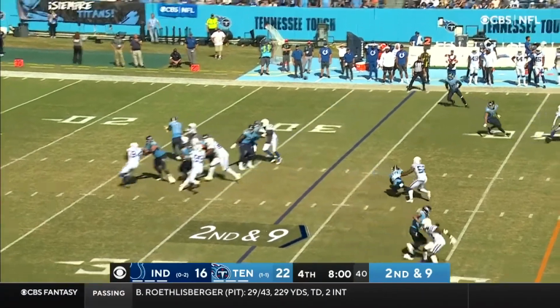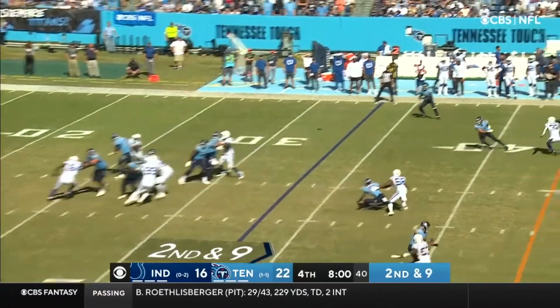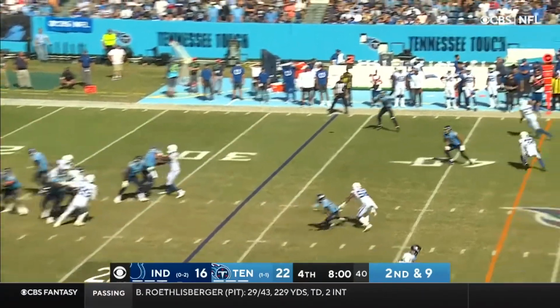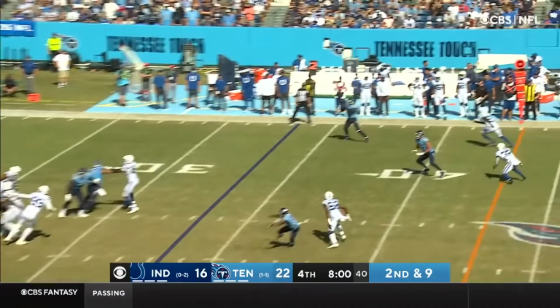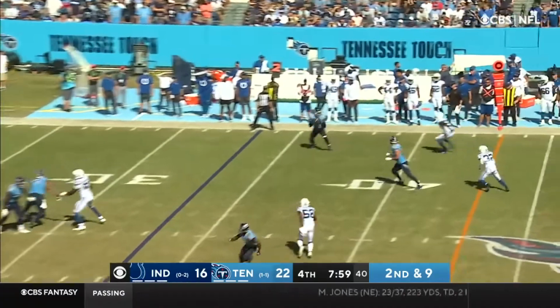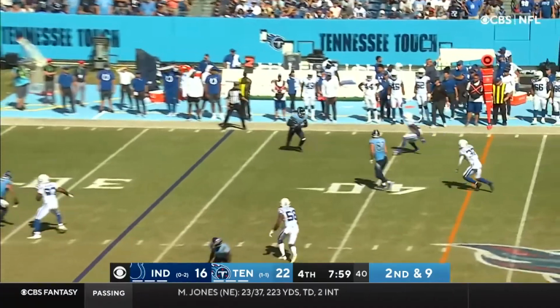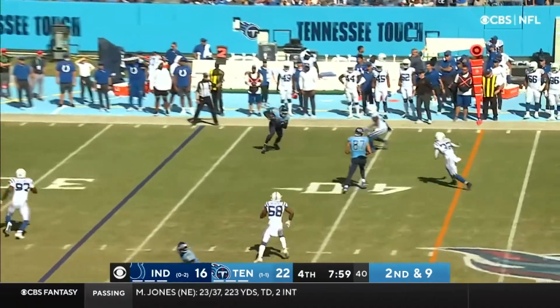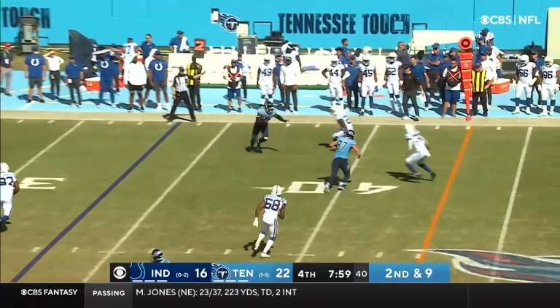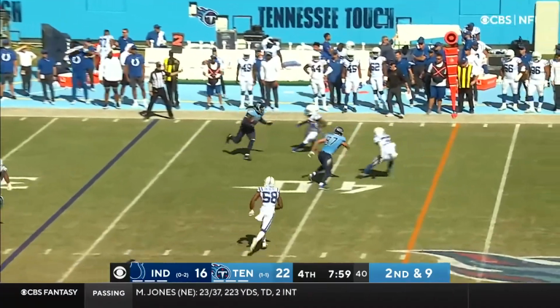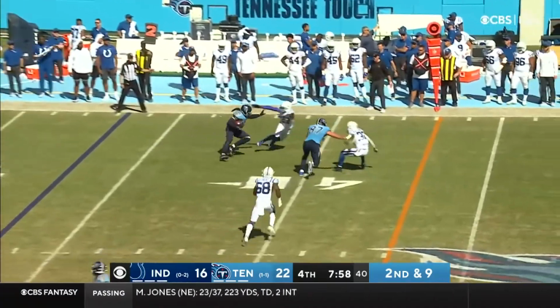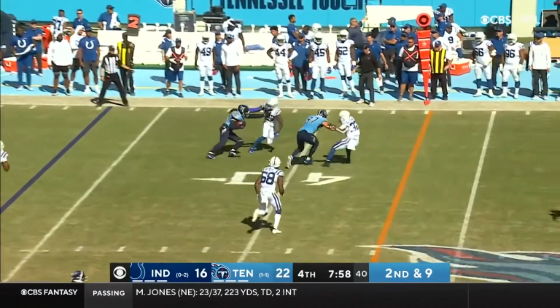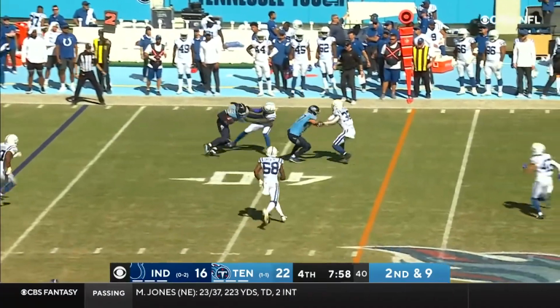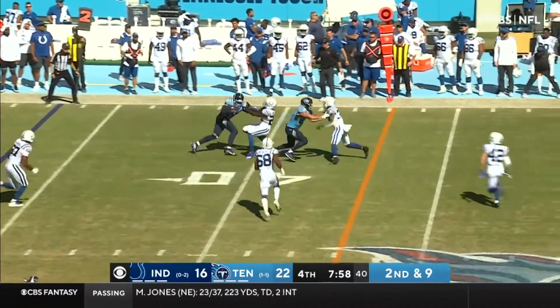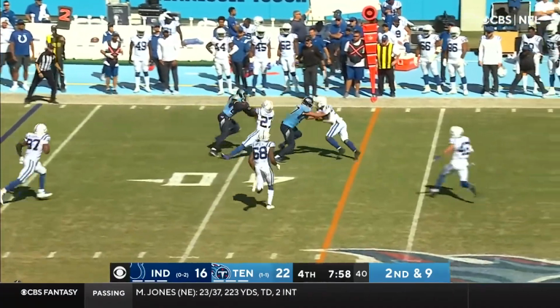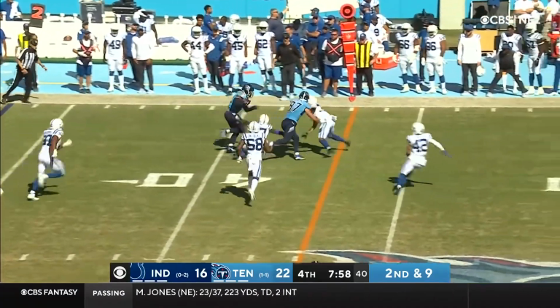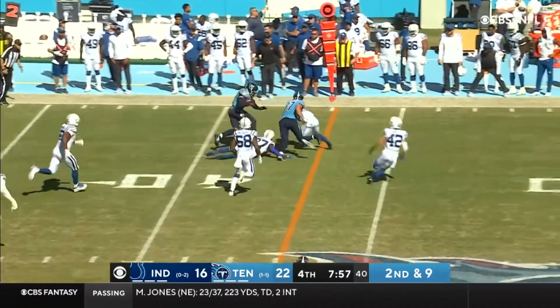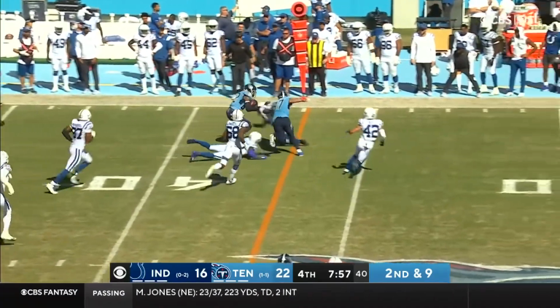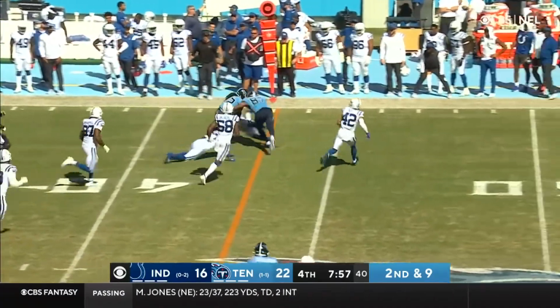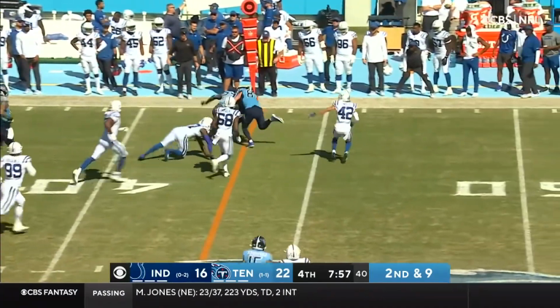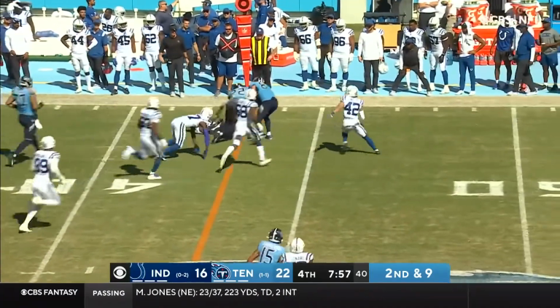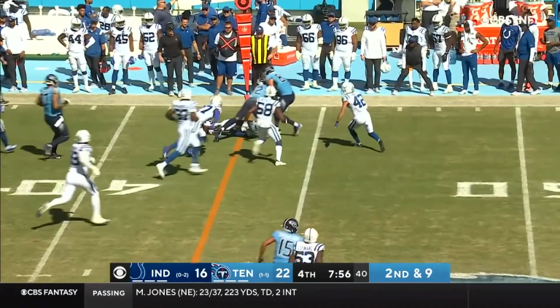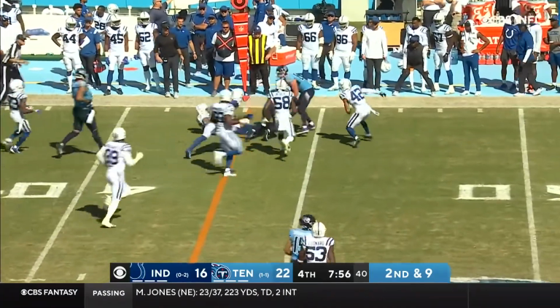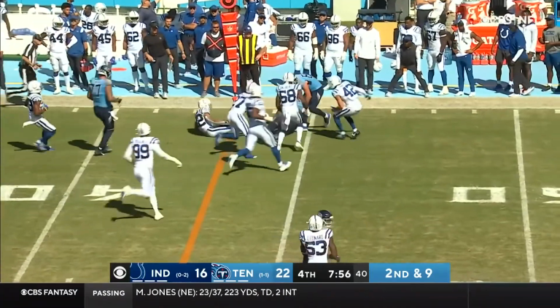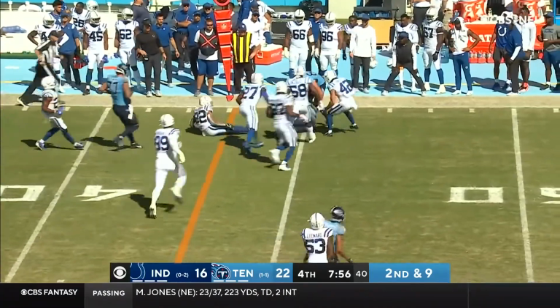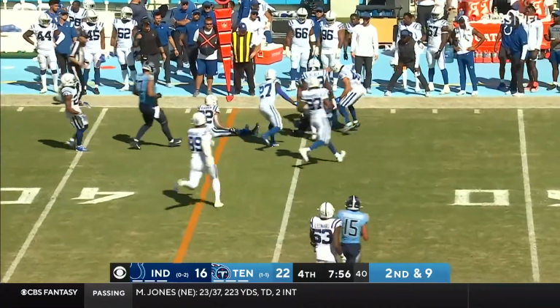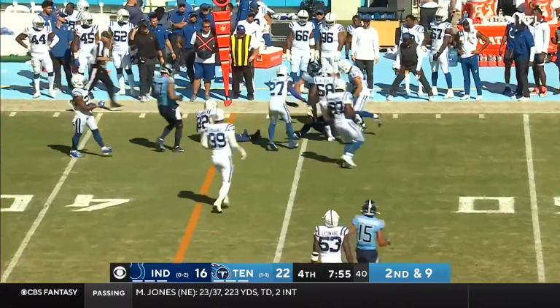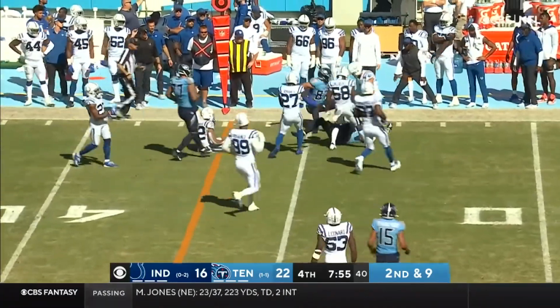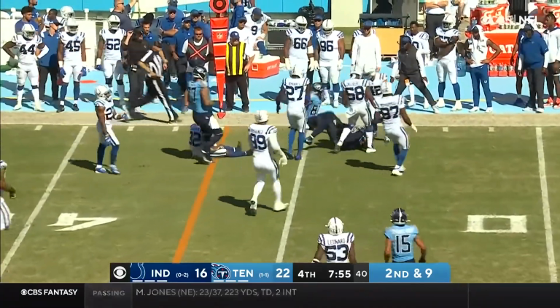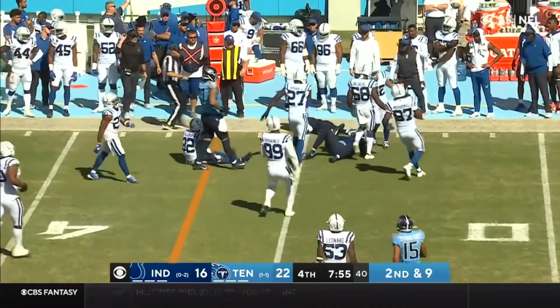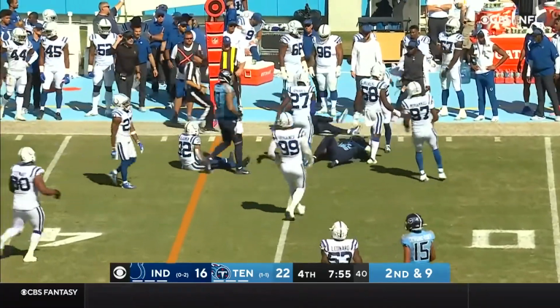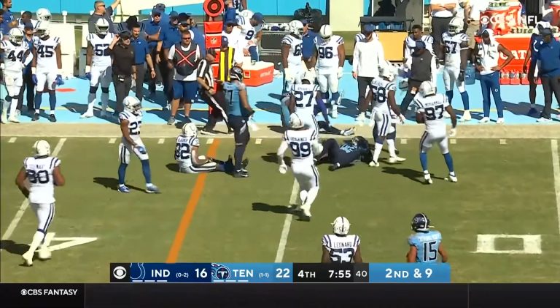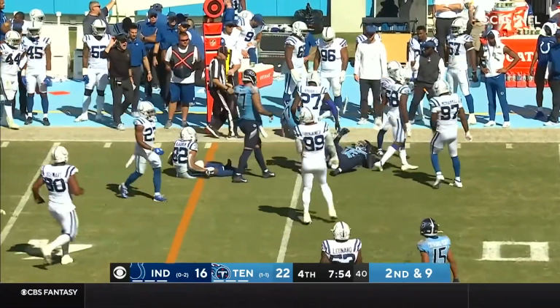Tannehill looking for Henry. He's got him! Henry with a stiff arm and a first down.